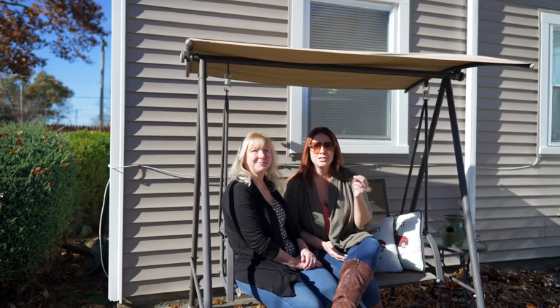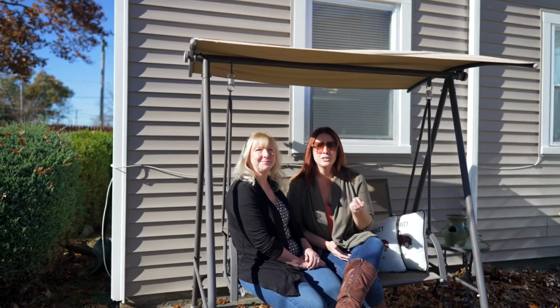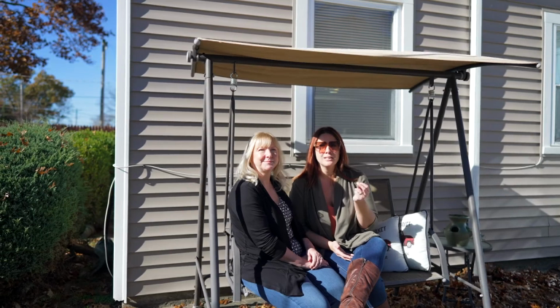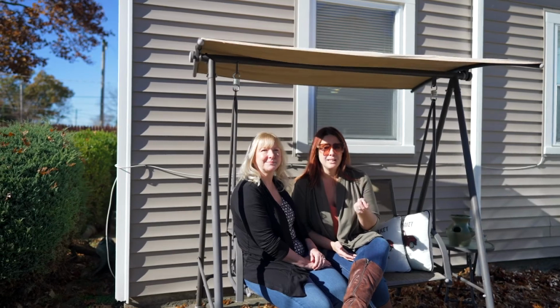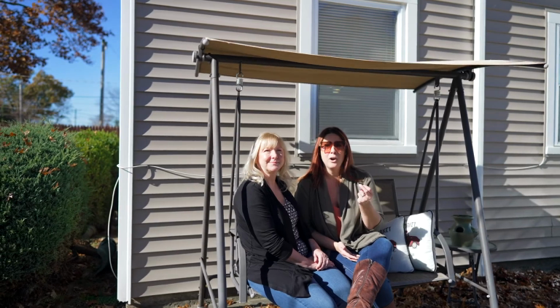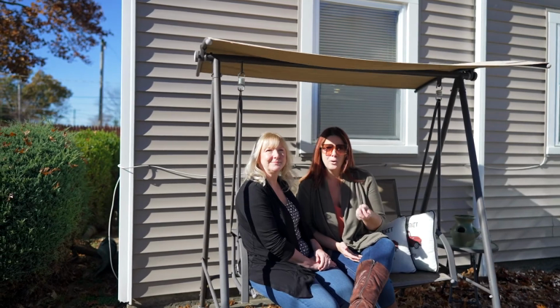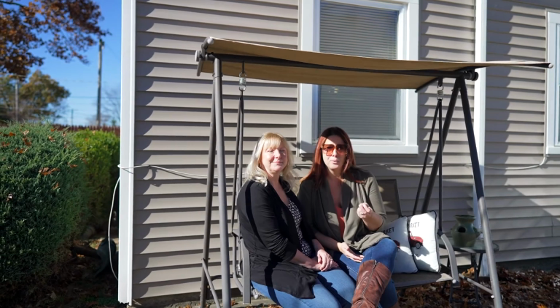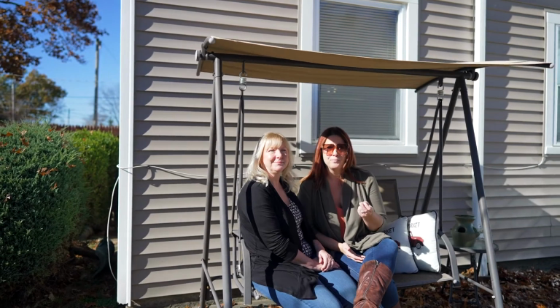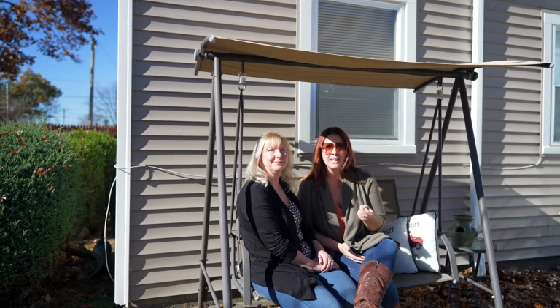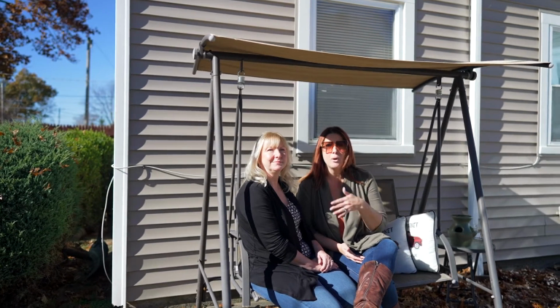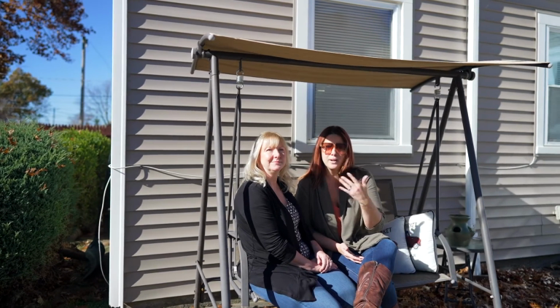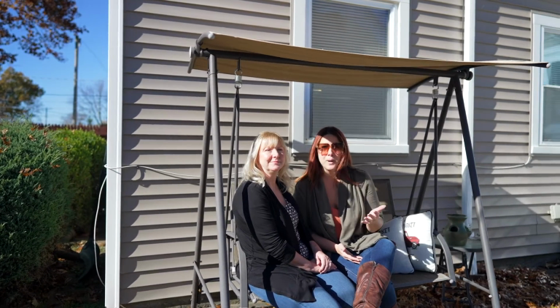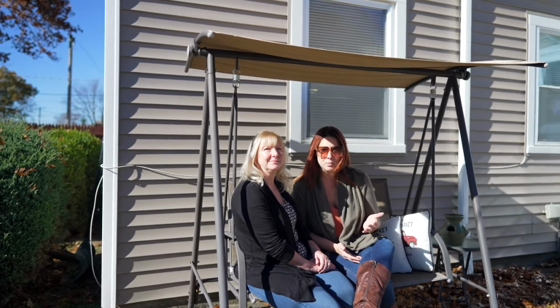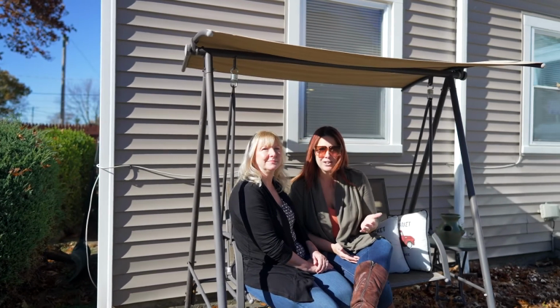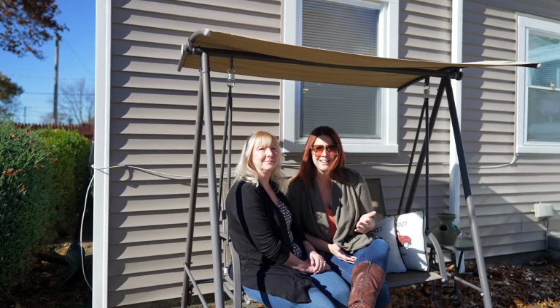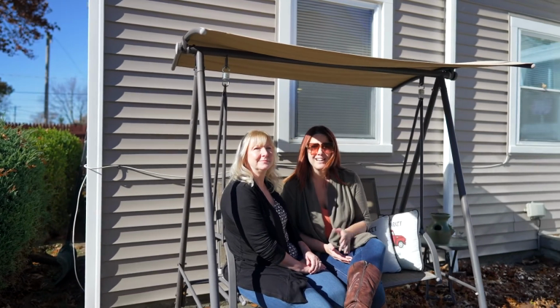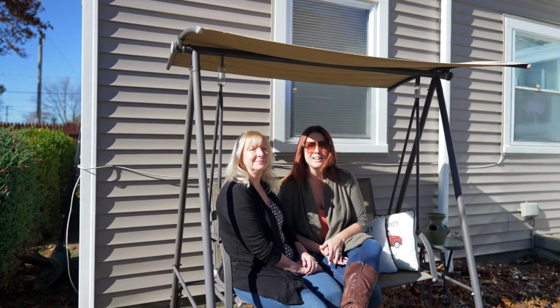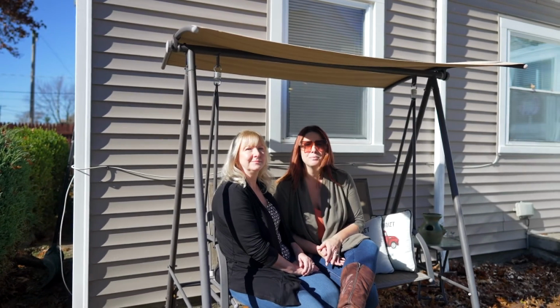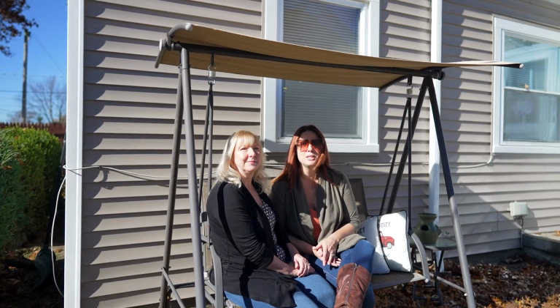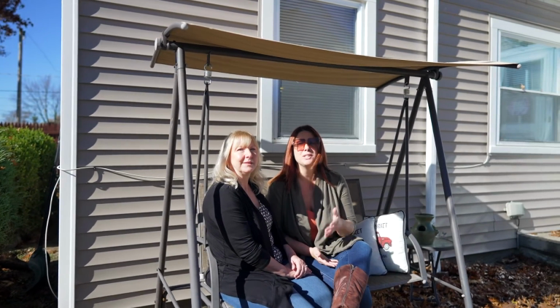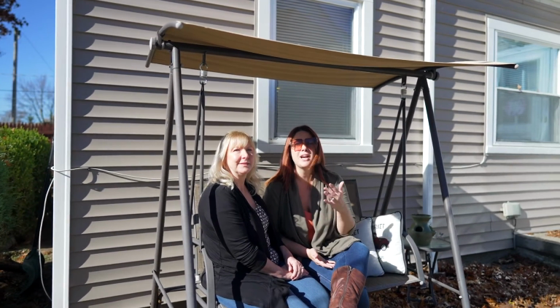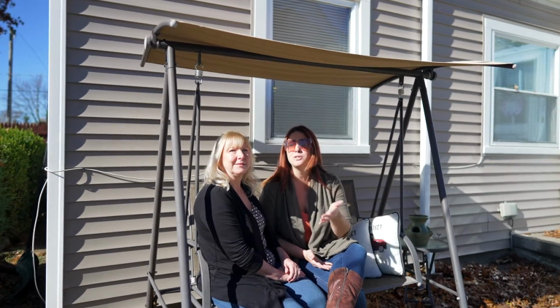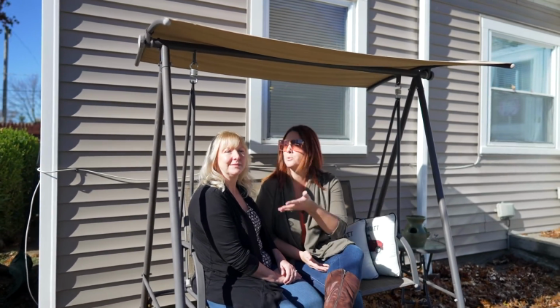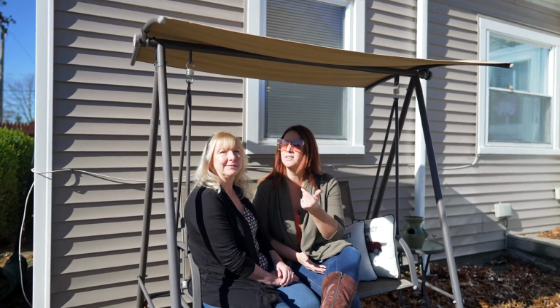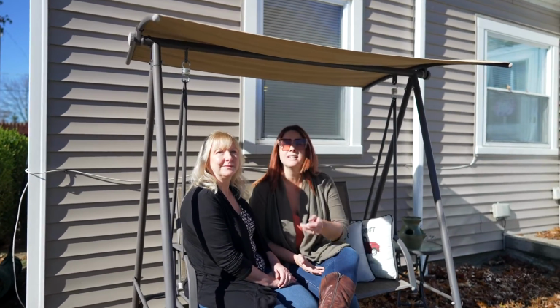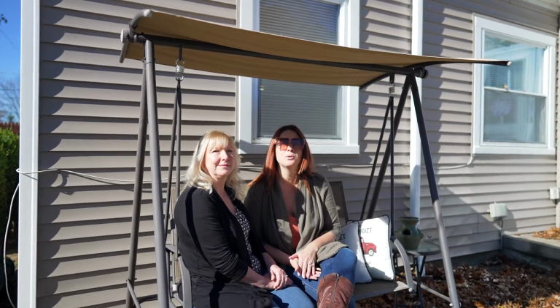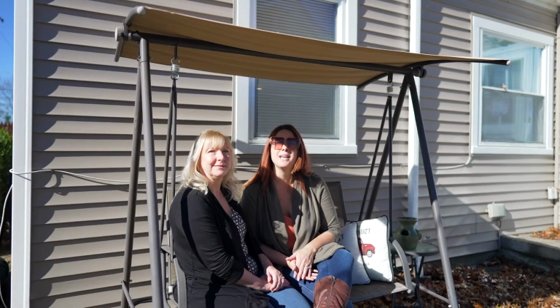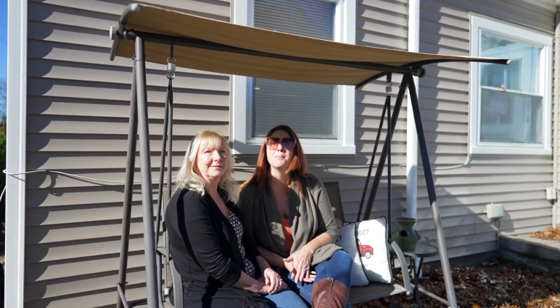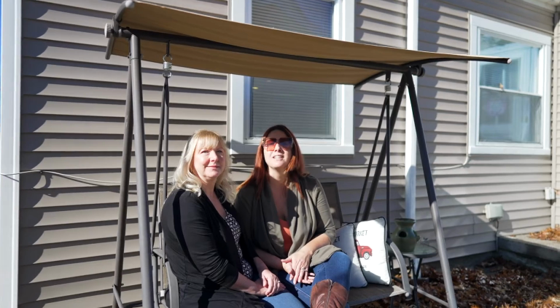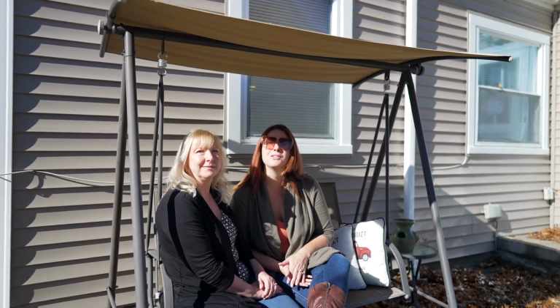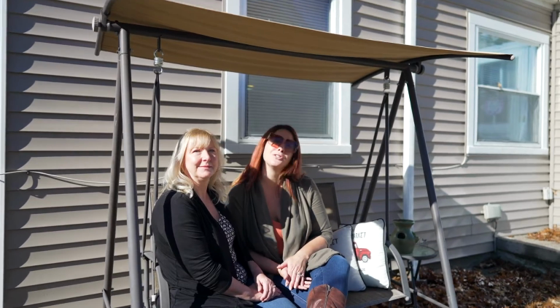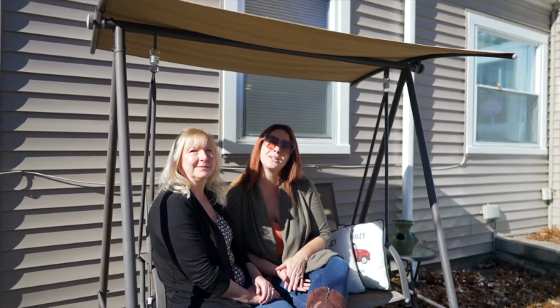So if you're looking for a great turnkey home around the West Park area, please reach out to one of us. We'll be happy to give you a tour.